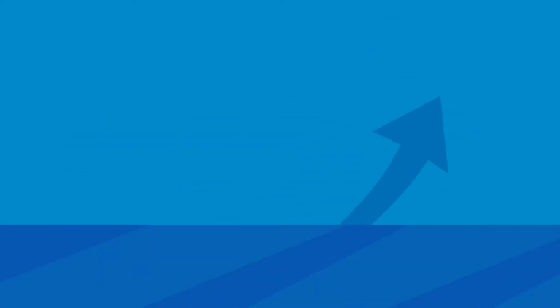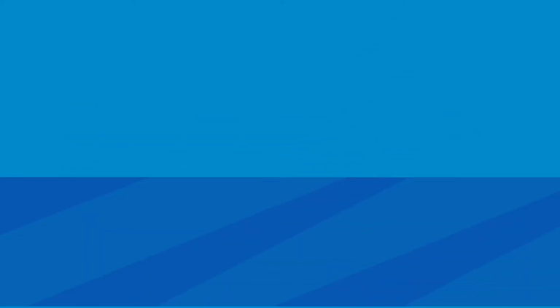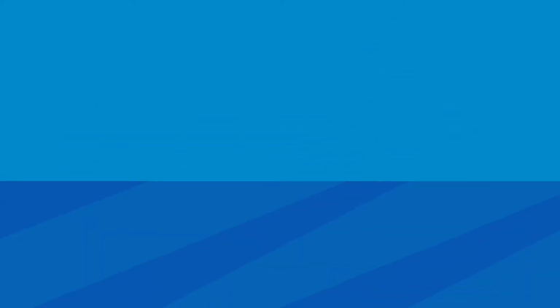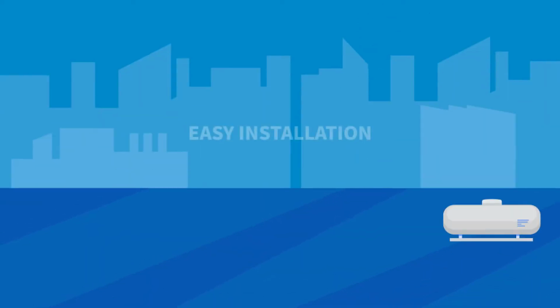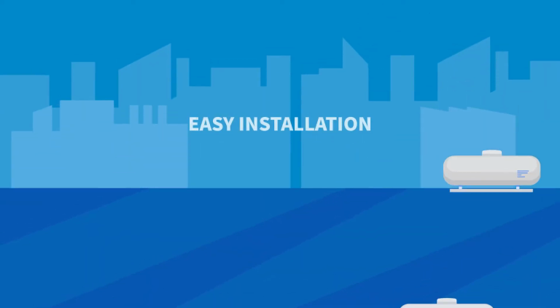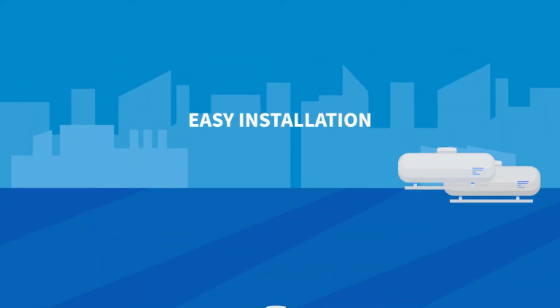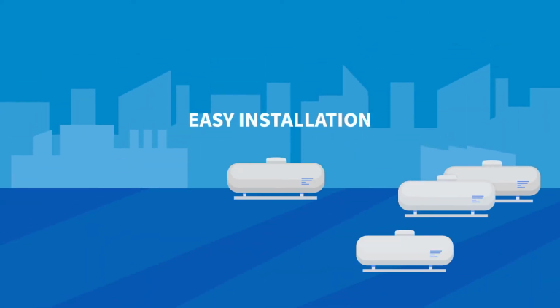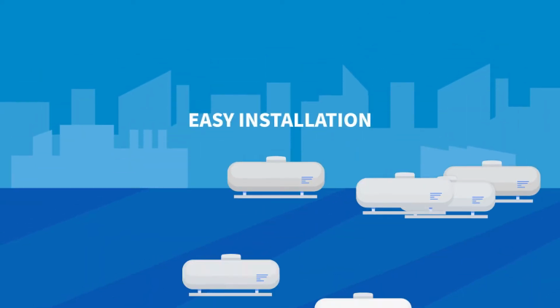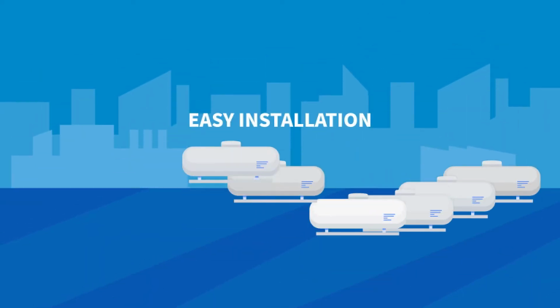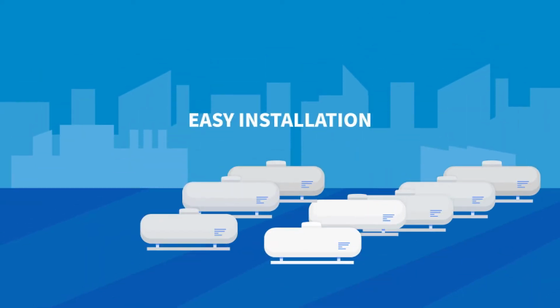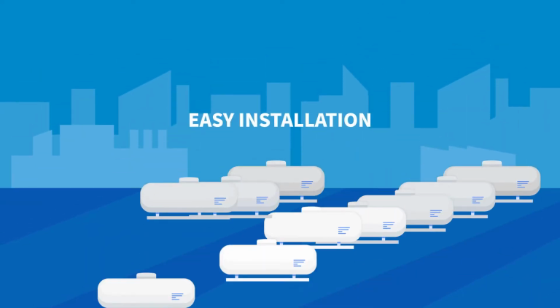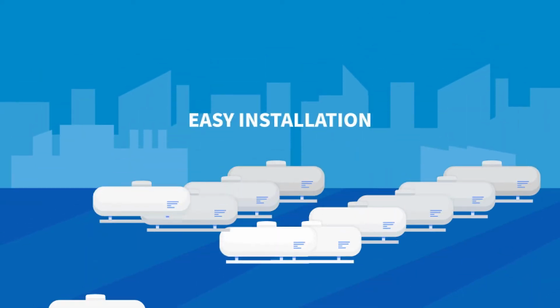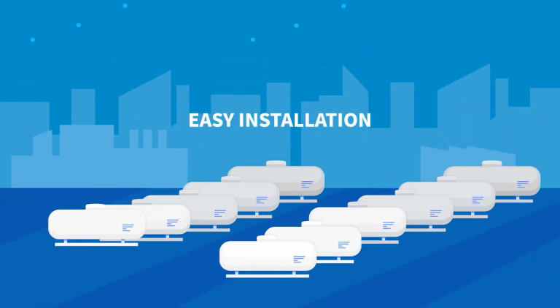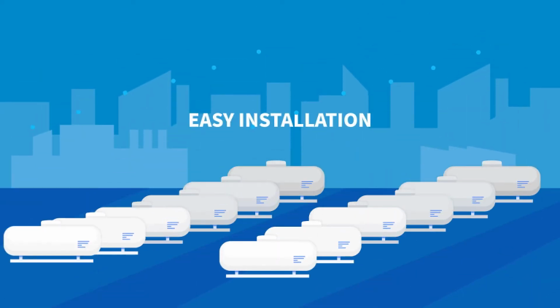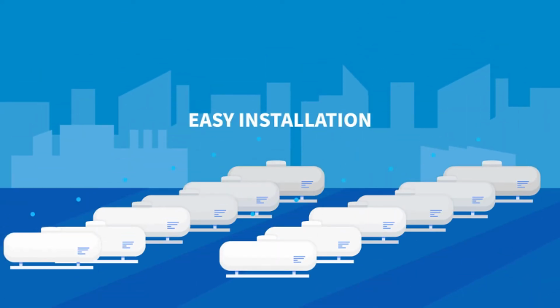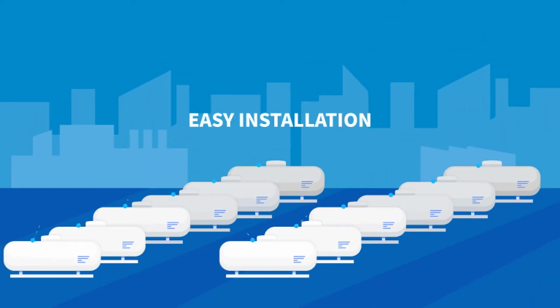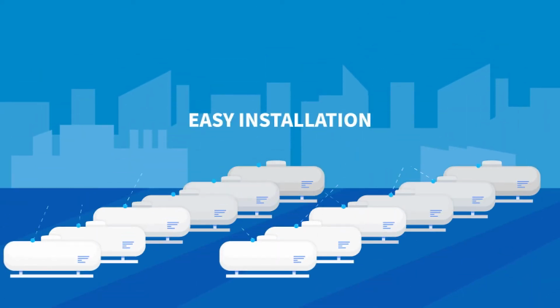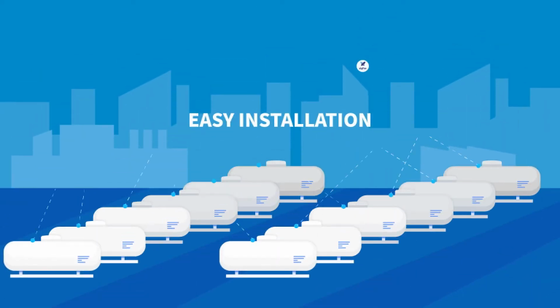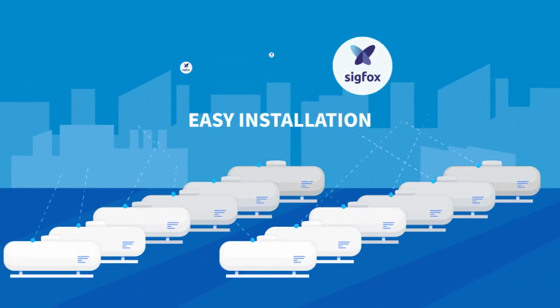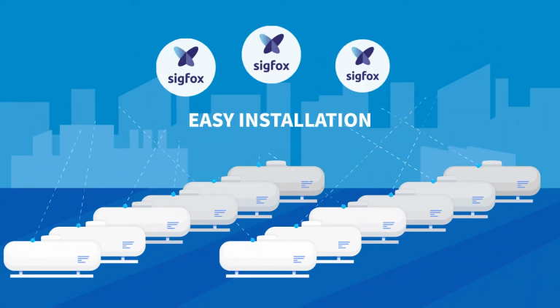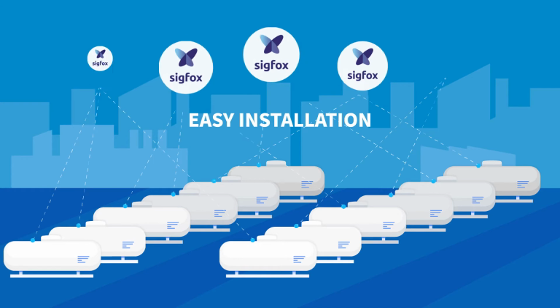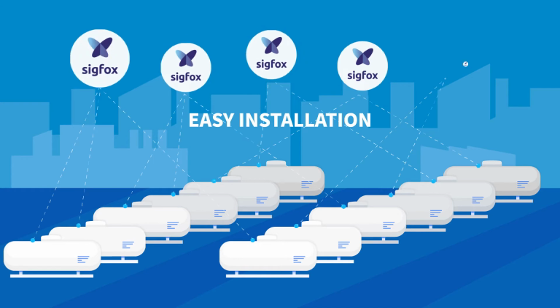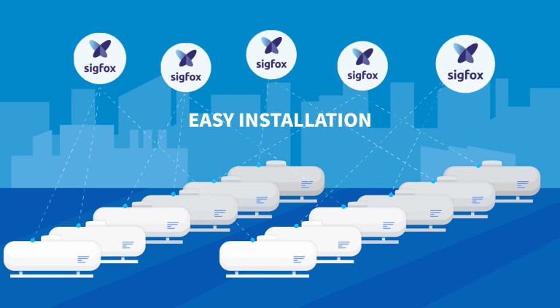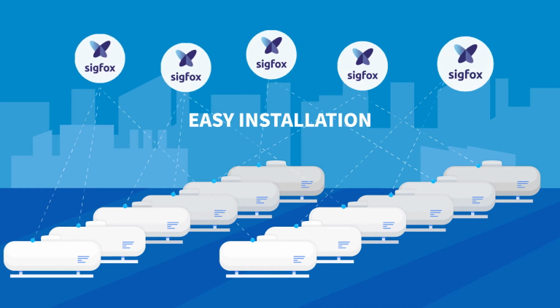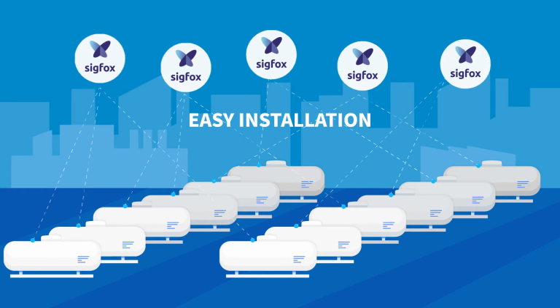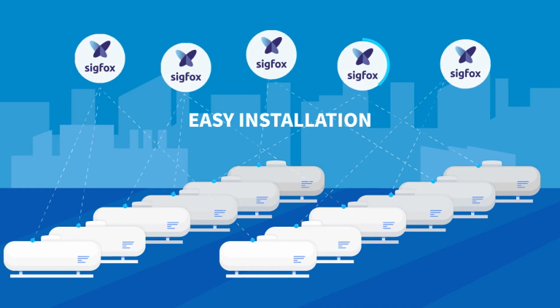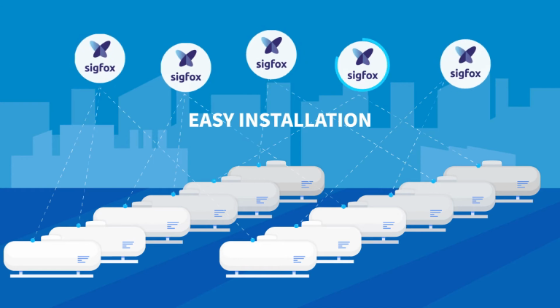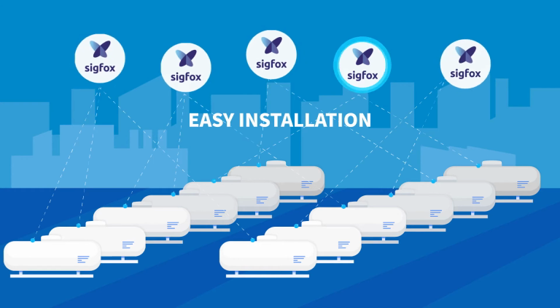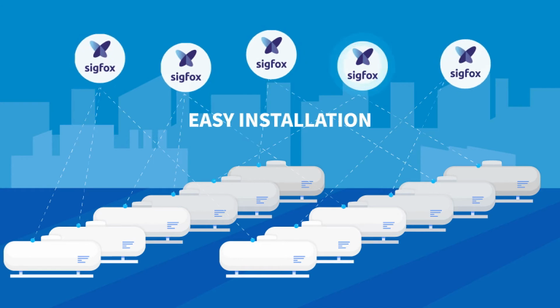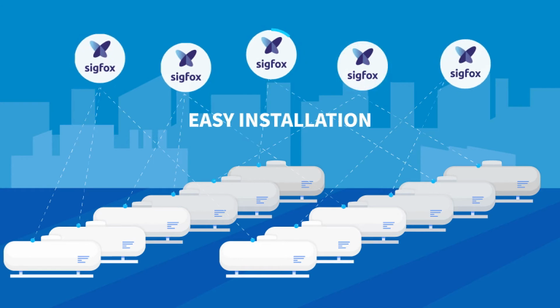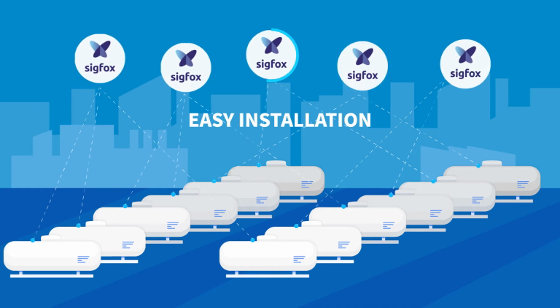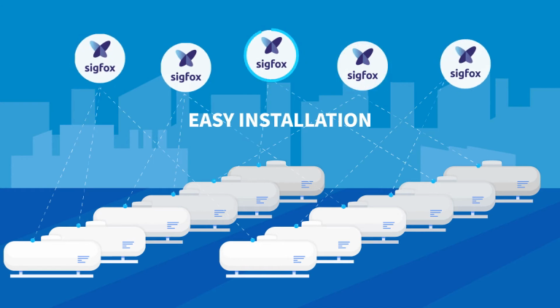Smart sensors and data loggers installed on LPG tanks communicate the information via Sigfox.